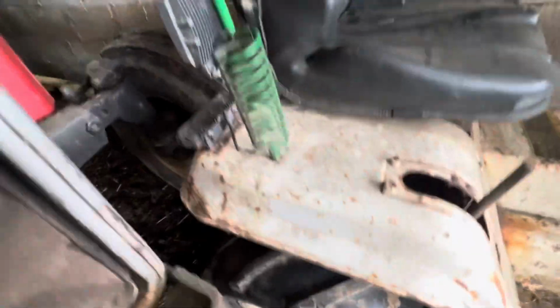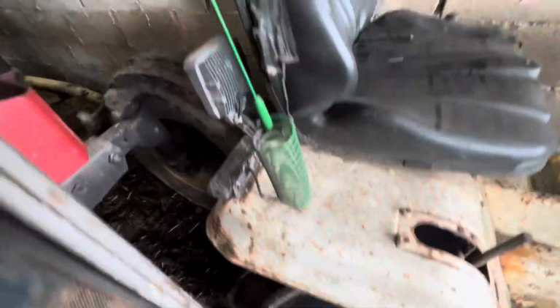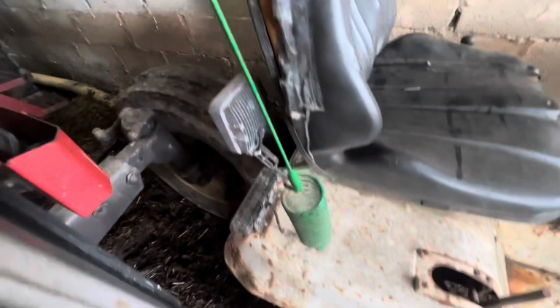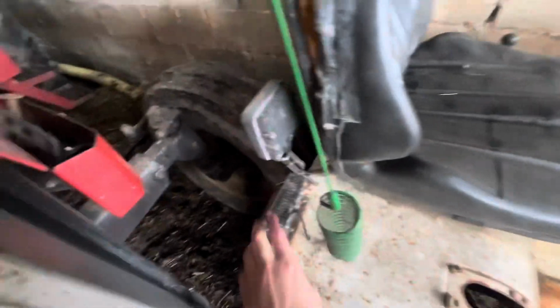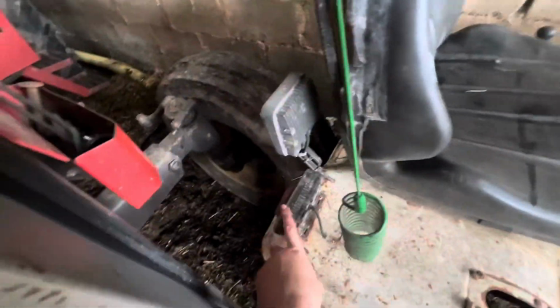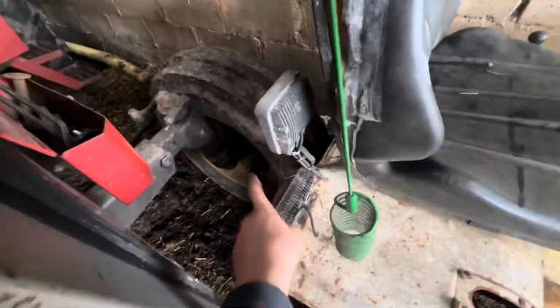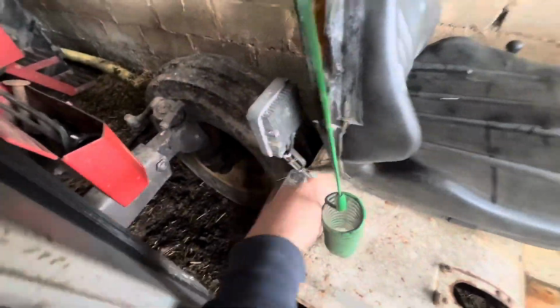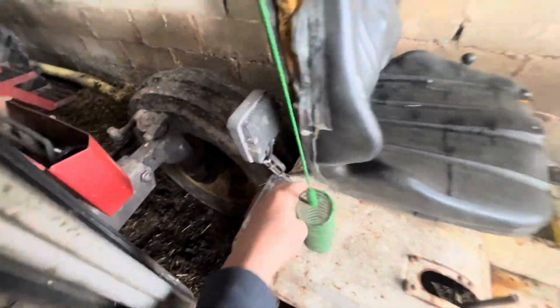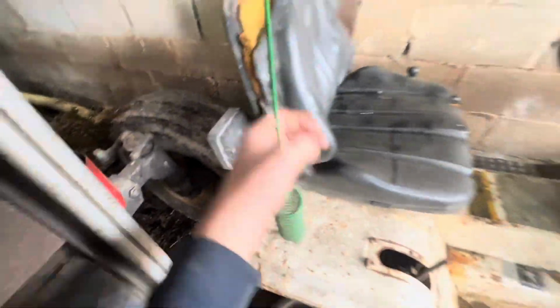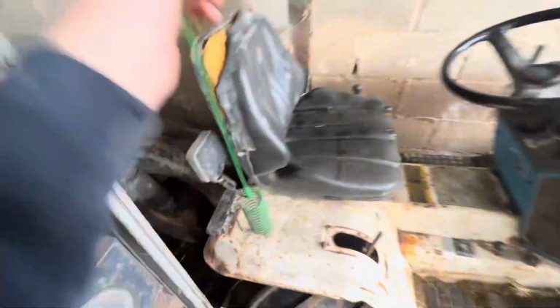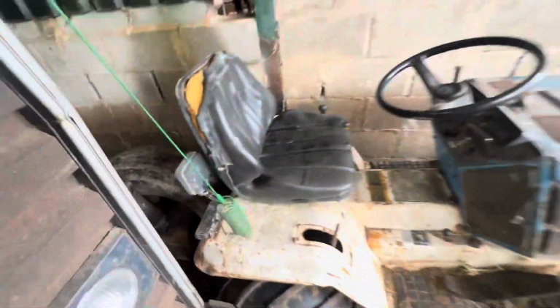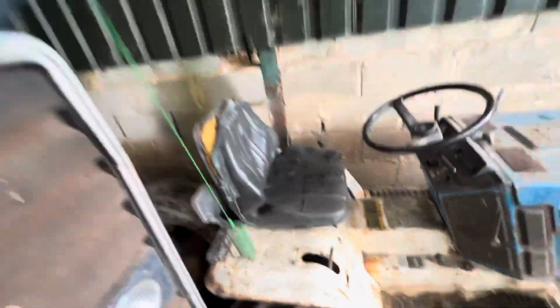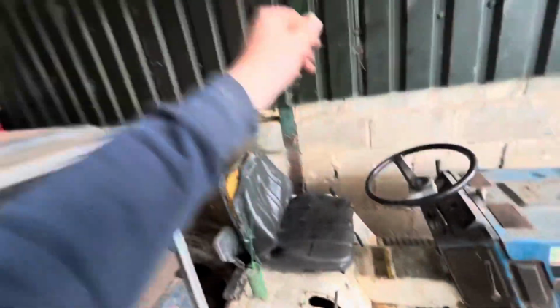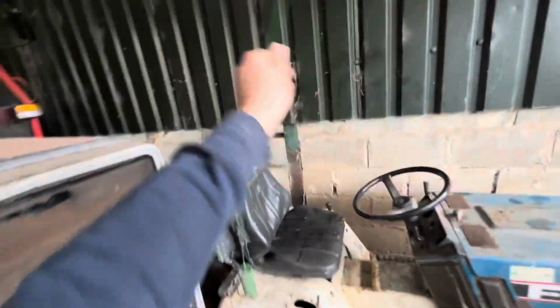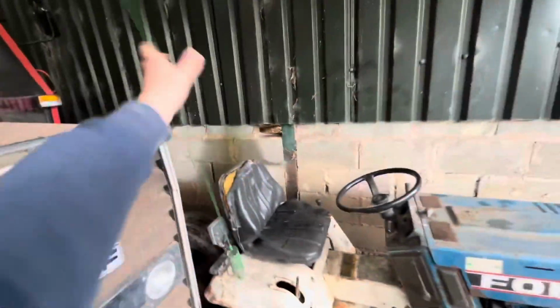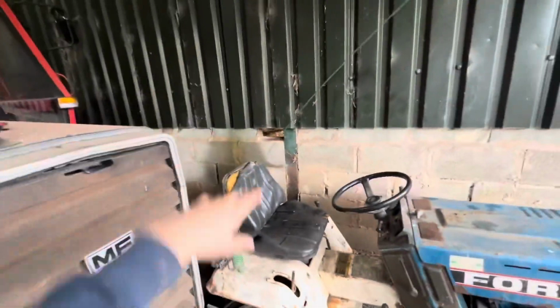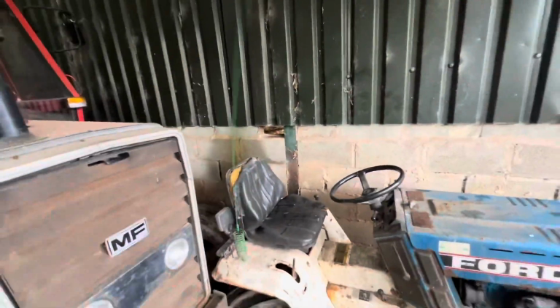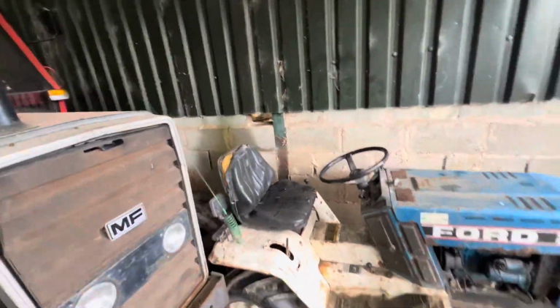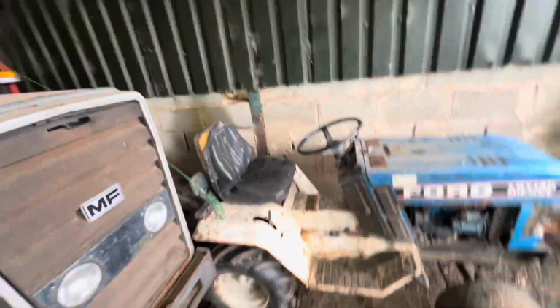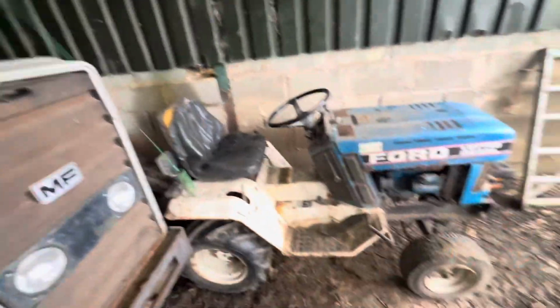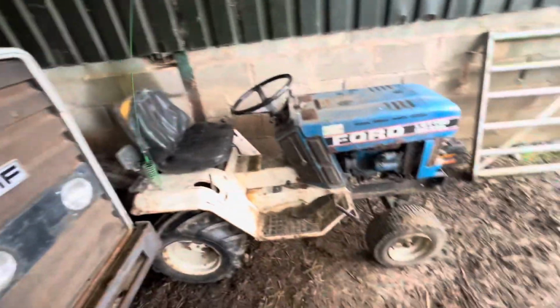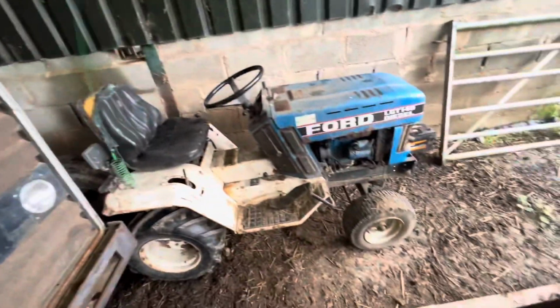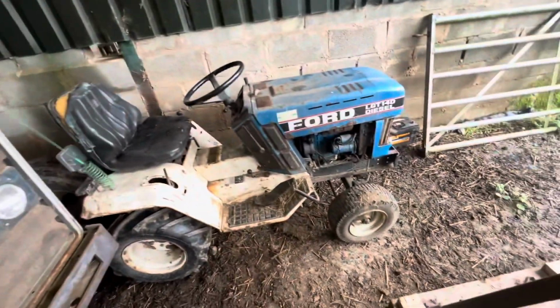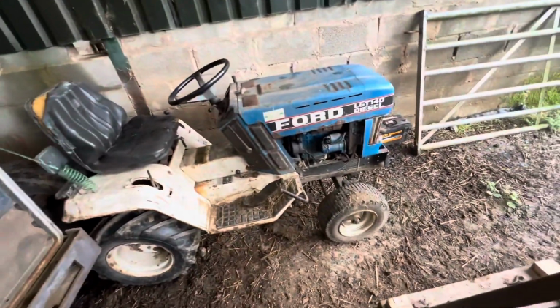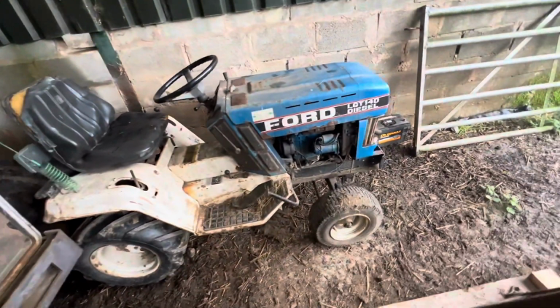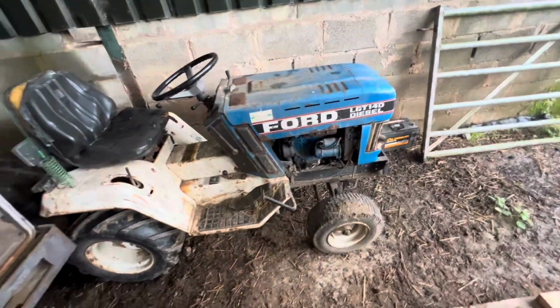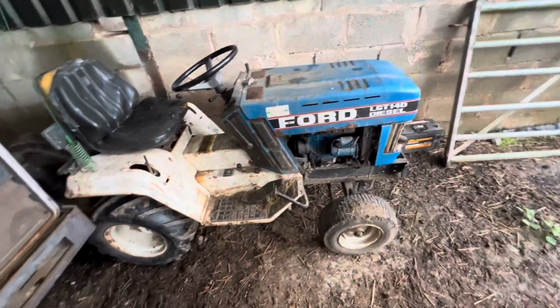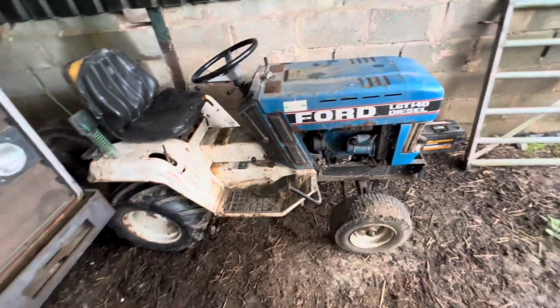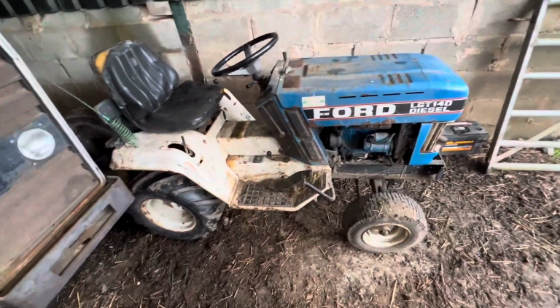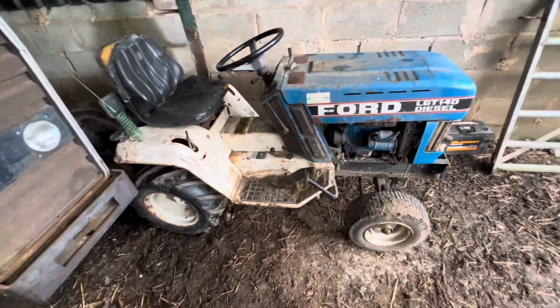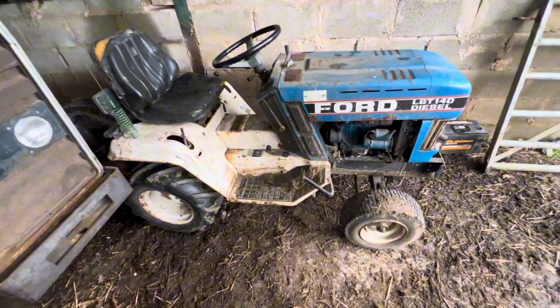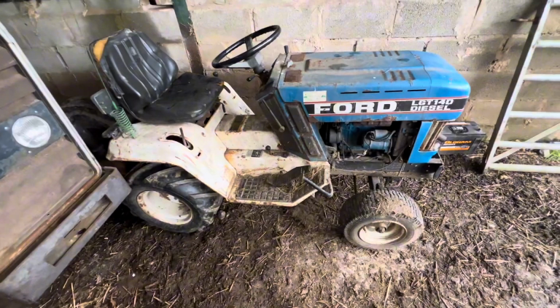Then we stuck some LEDs in it and a big CB aerial. So yeah, just wanted to show you that.